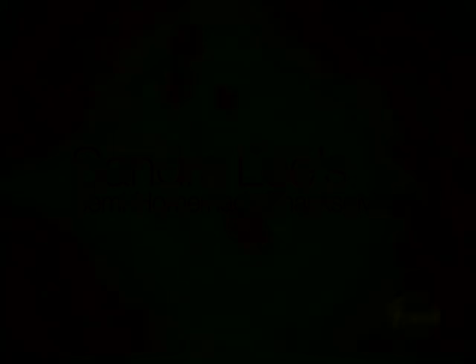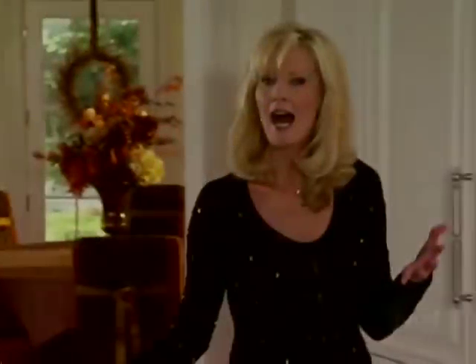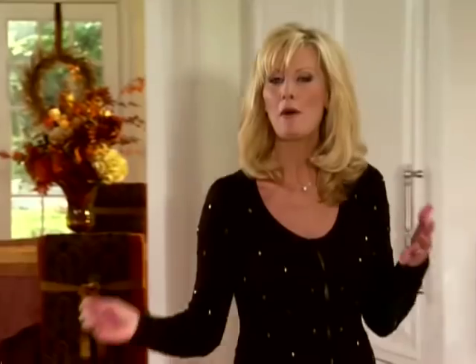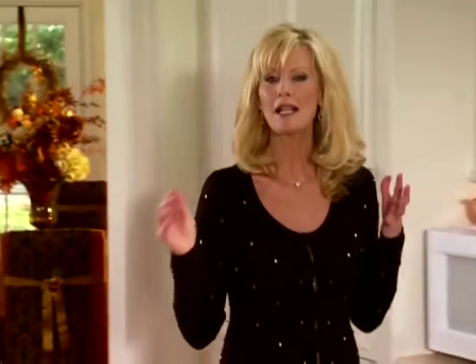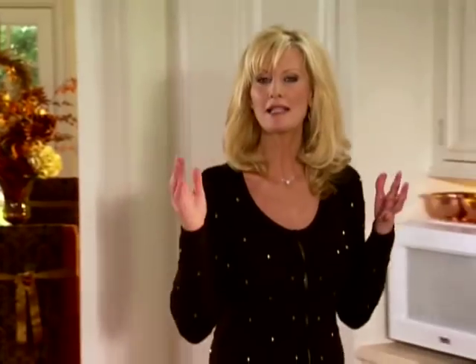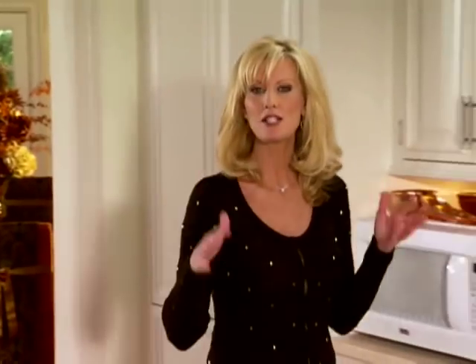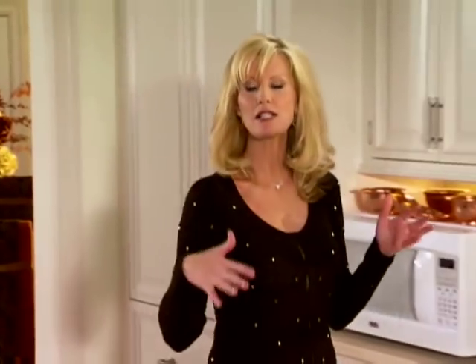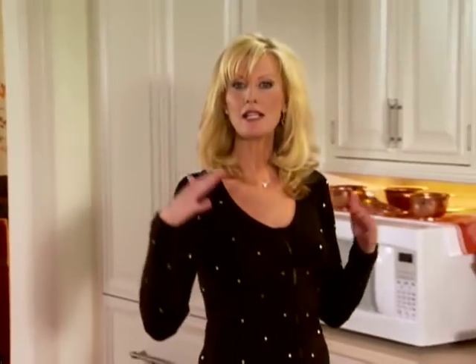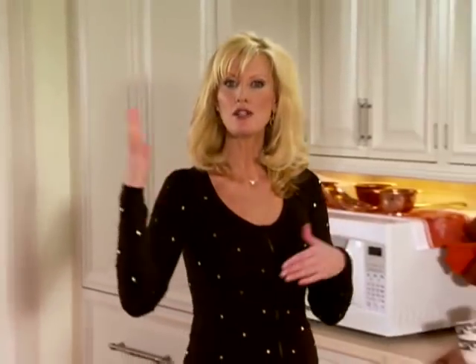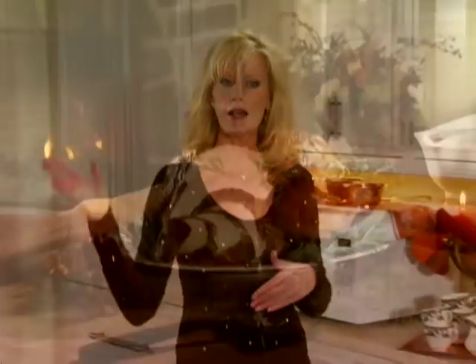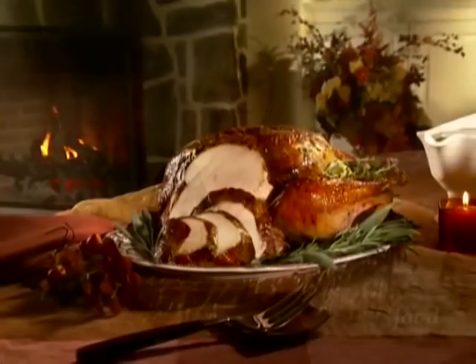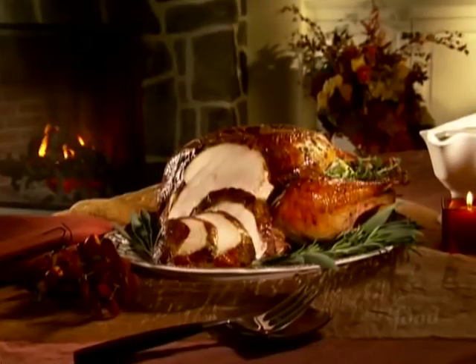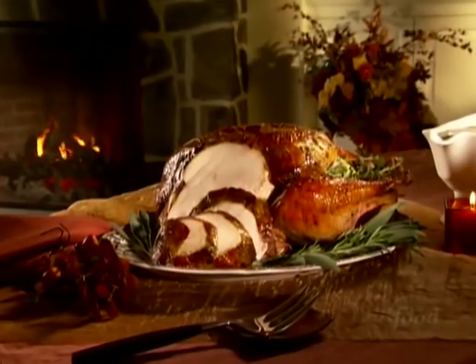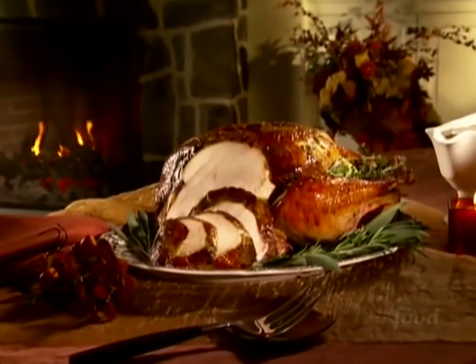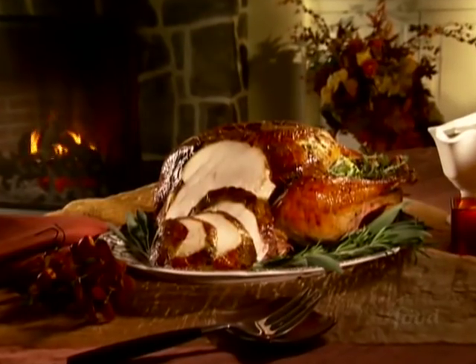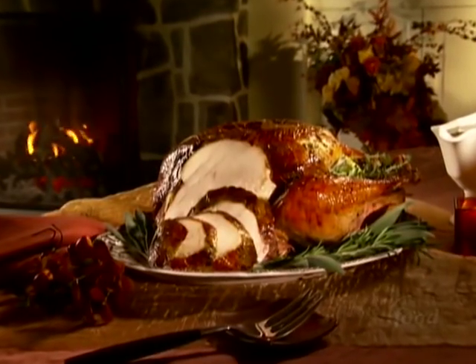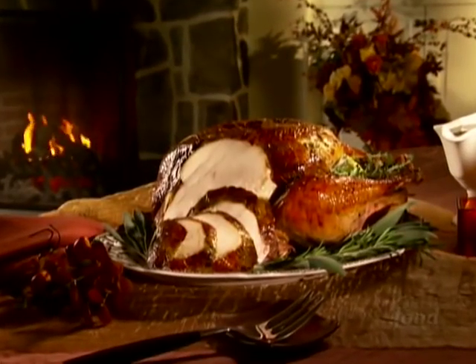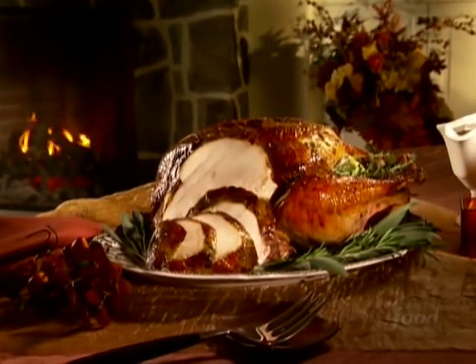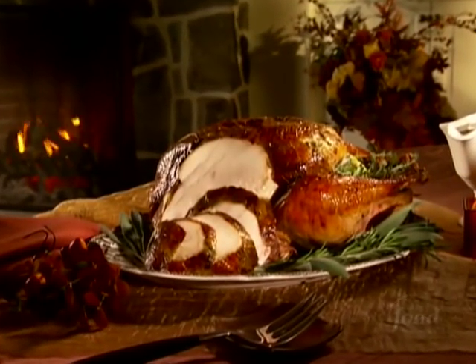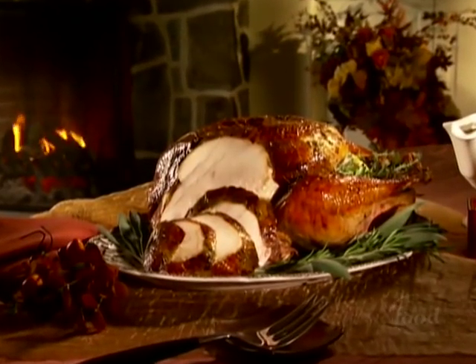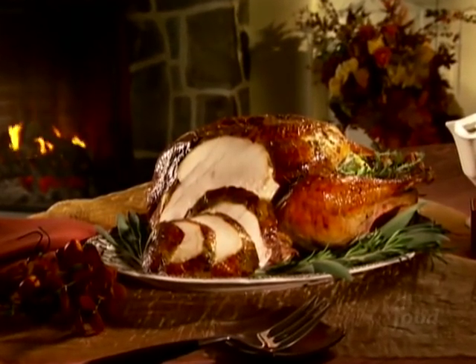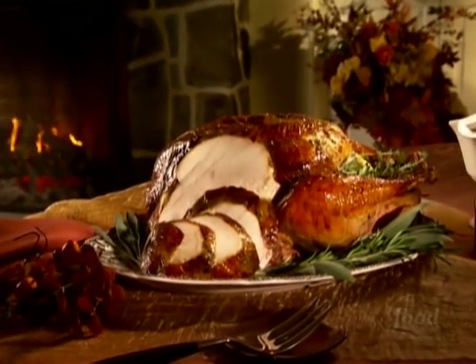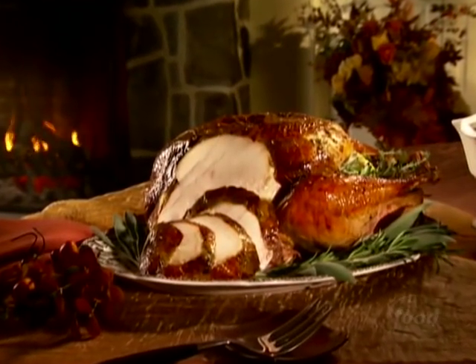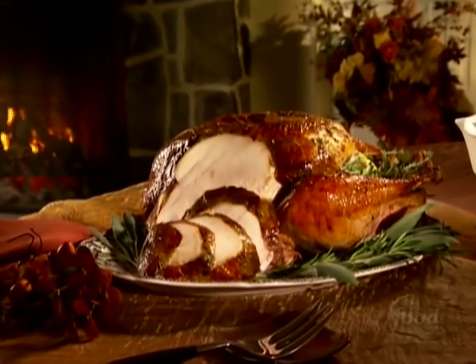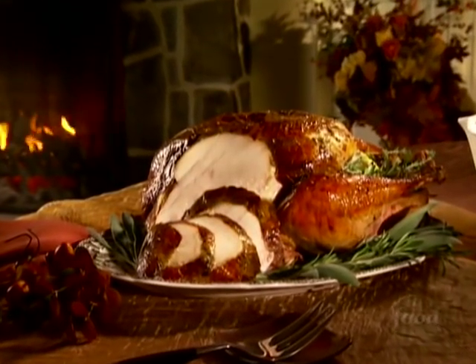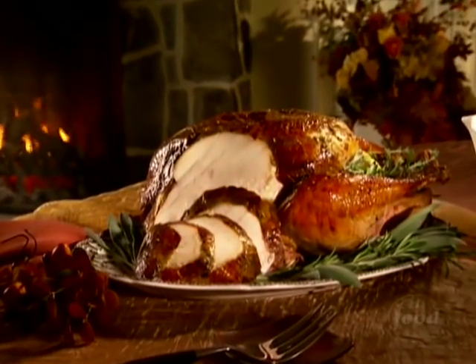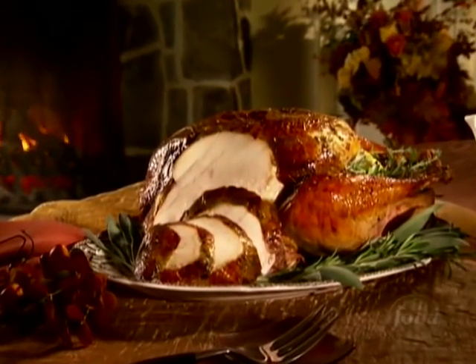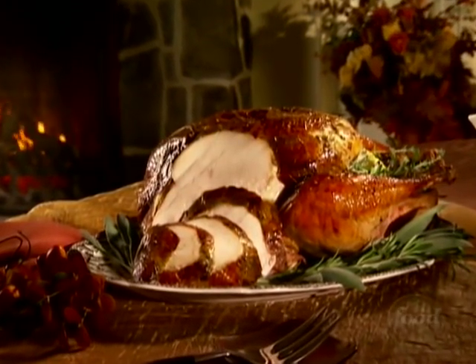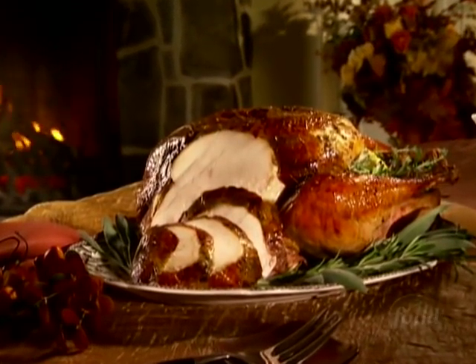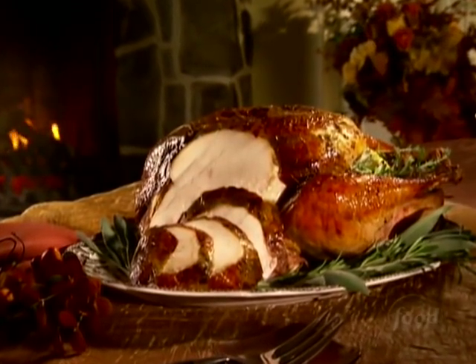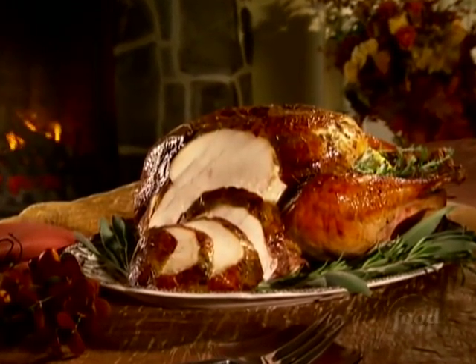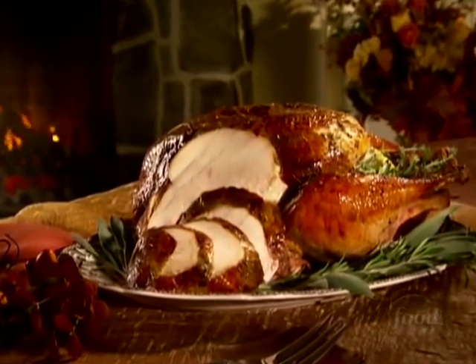I want to get the dishes into the oven that take the longest to cook, so let's start with my butter herb roasted turkey.